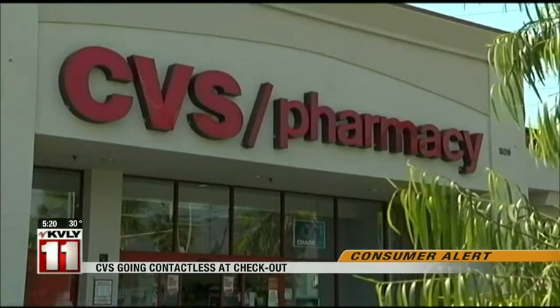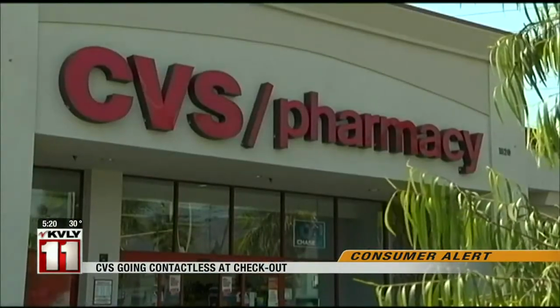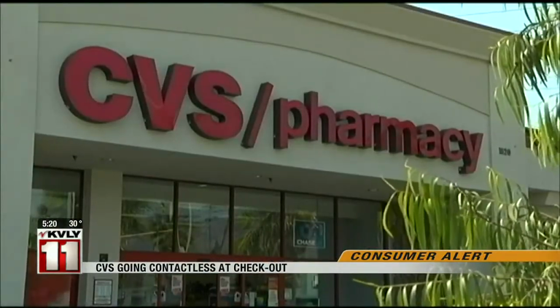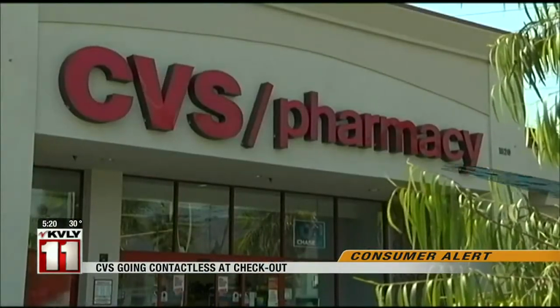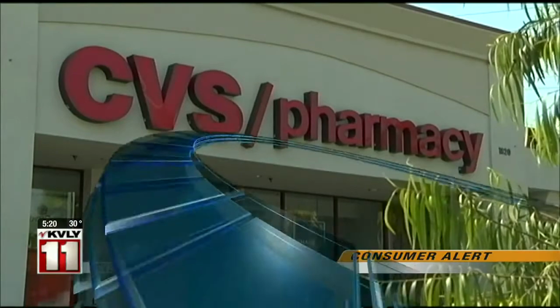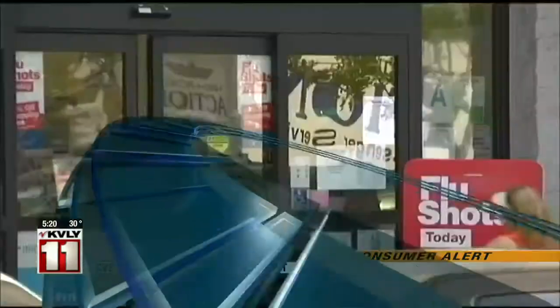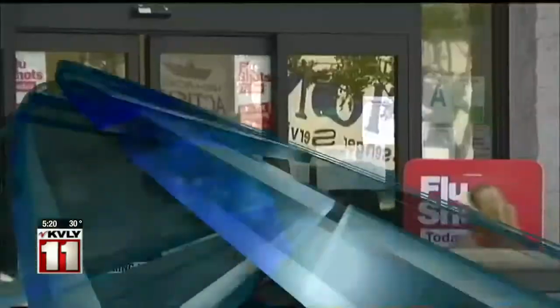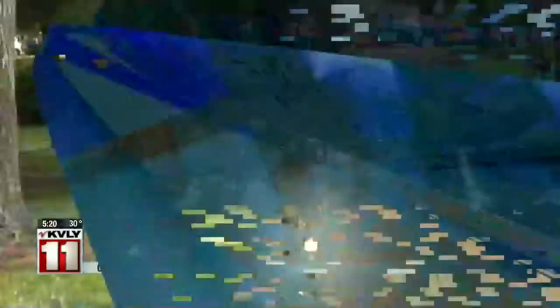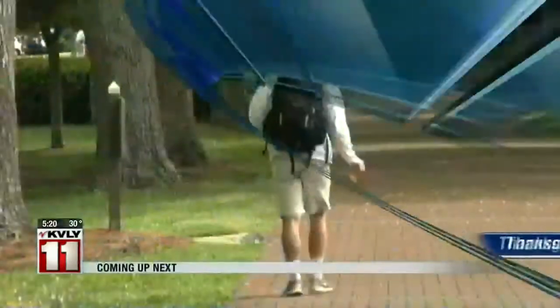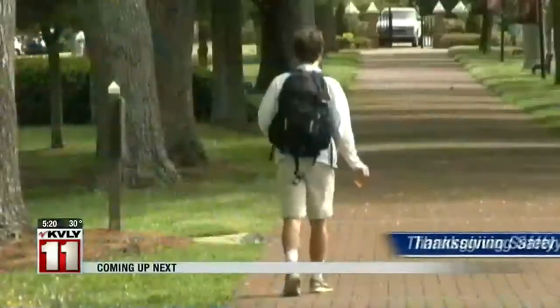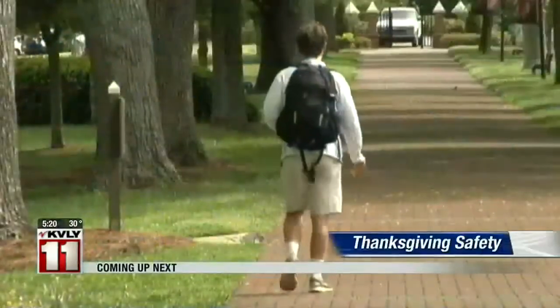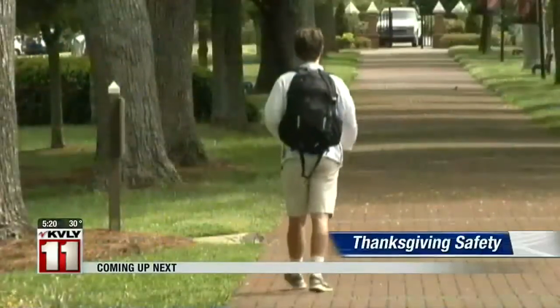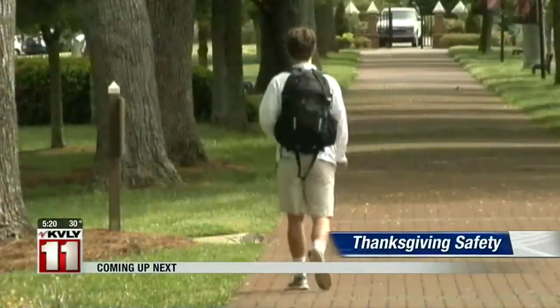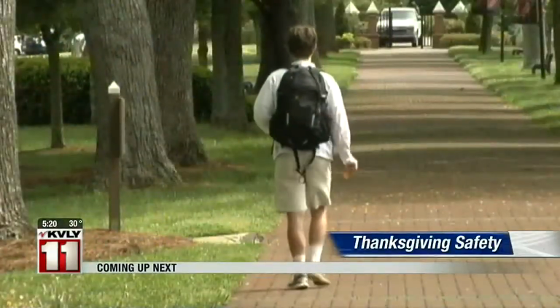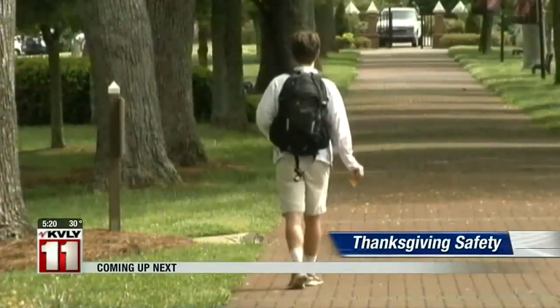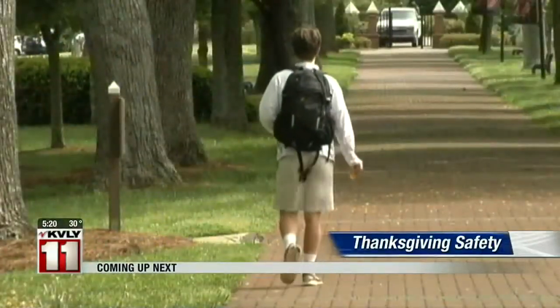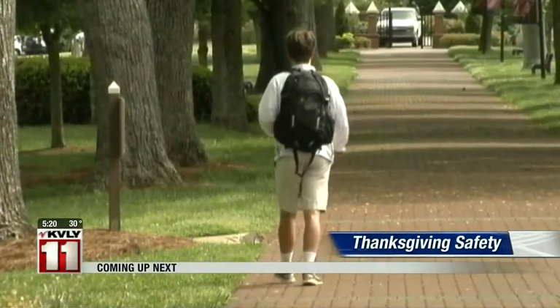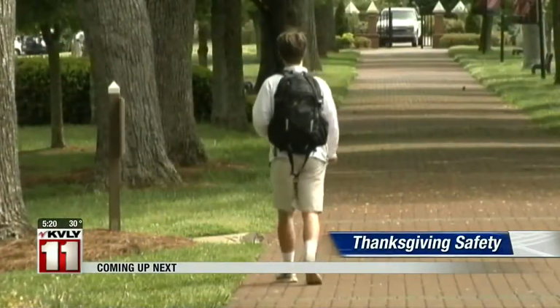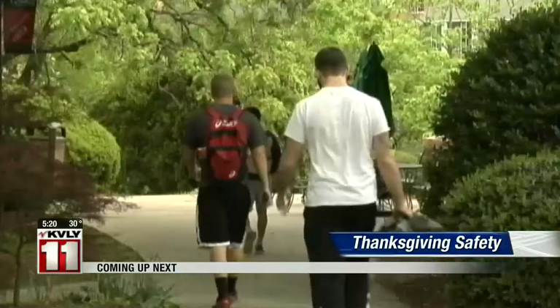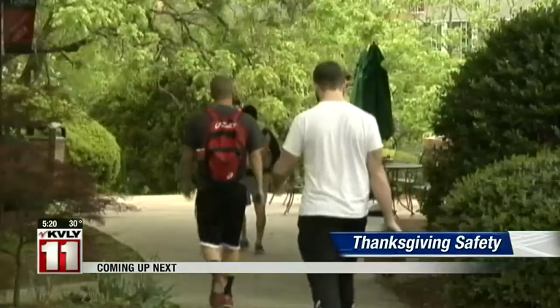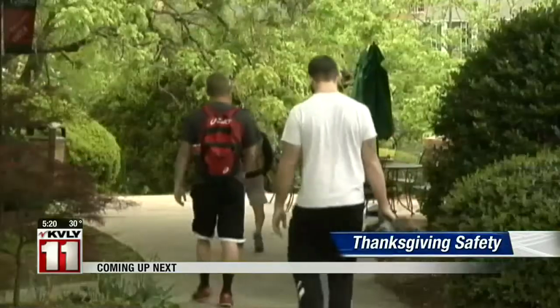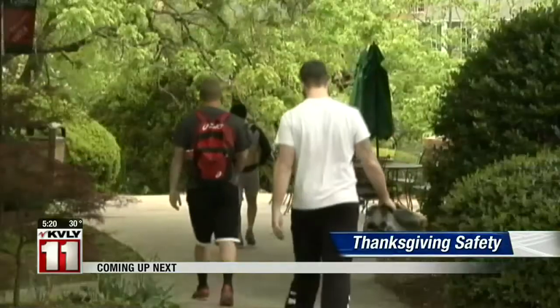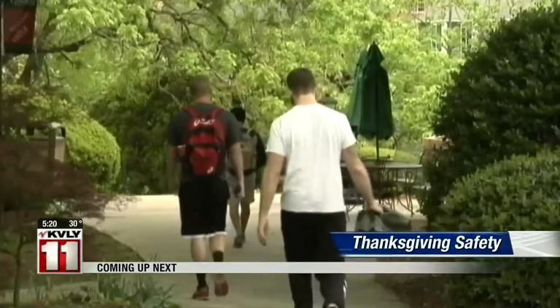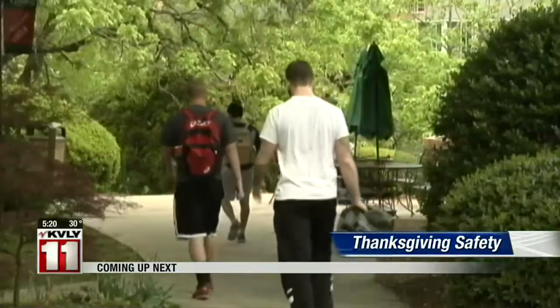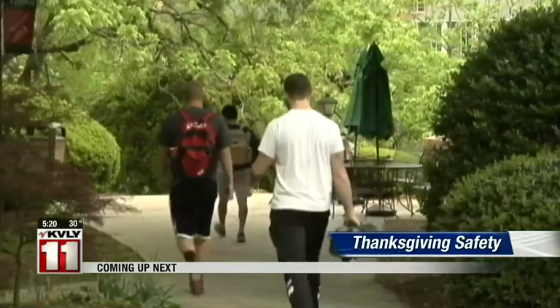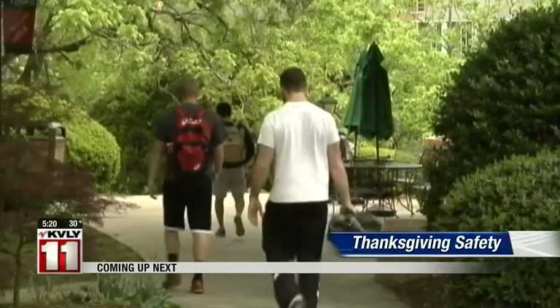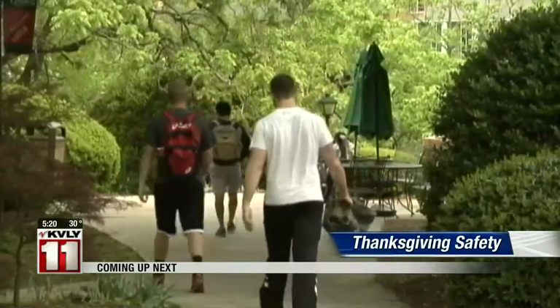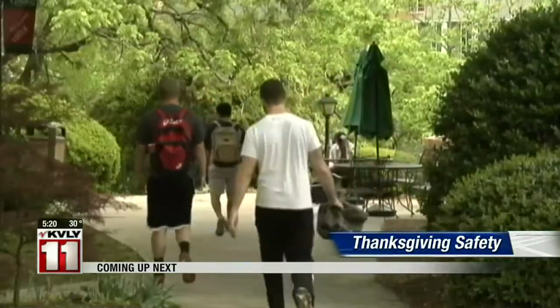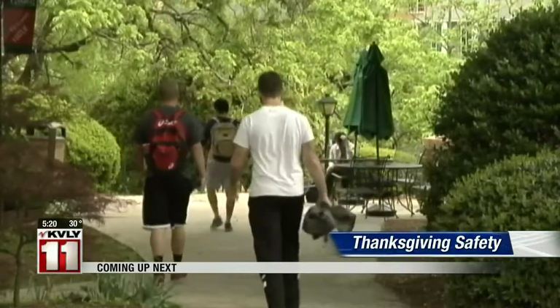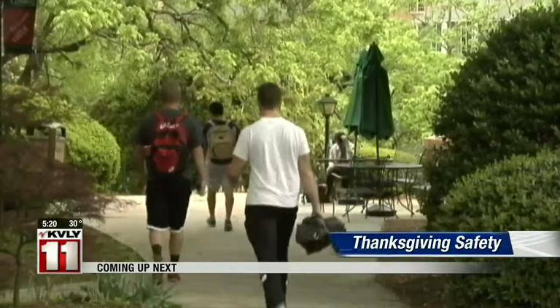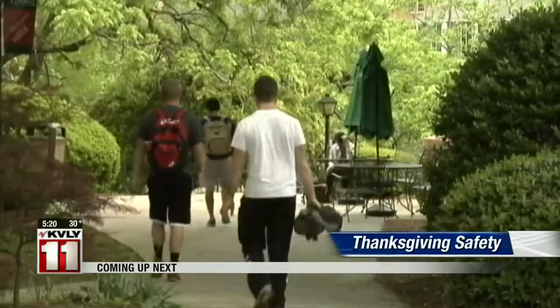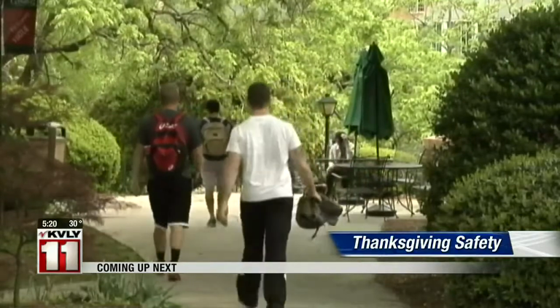Coming up on Valley News Live: things your college students should be doing now if they plan to come home for Thanksgiving.